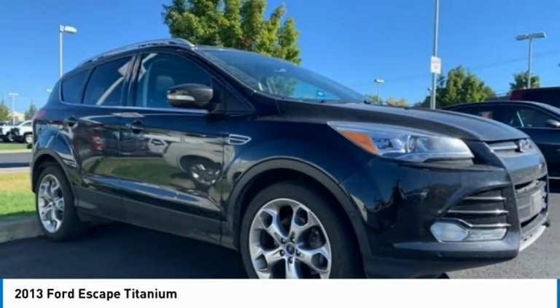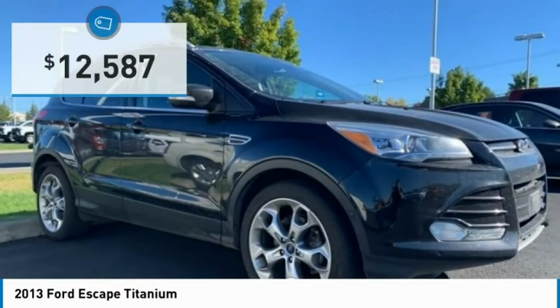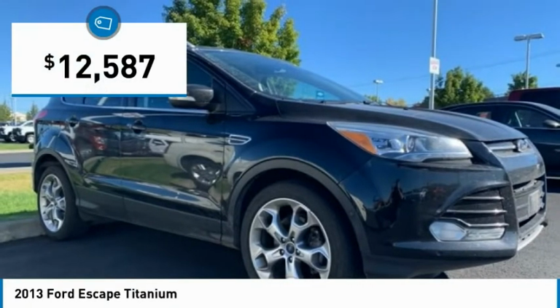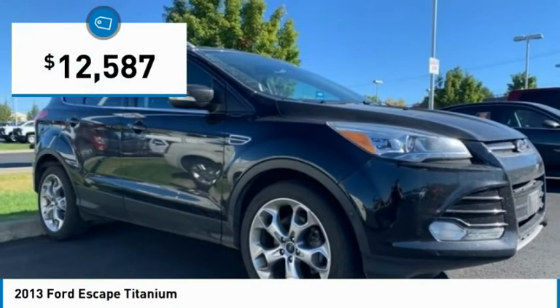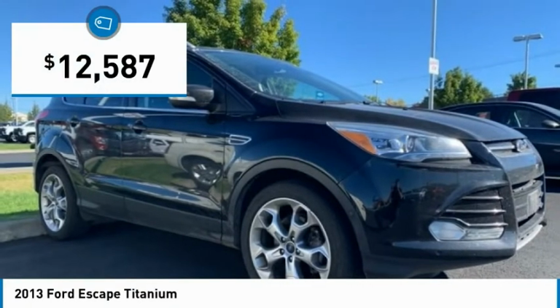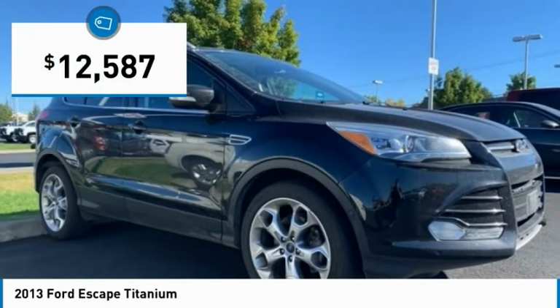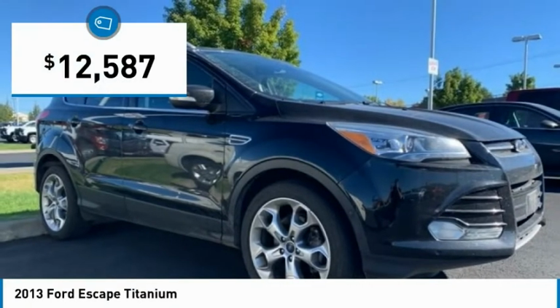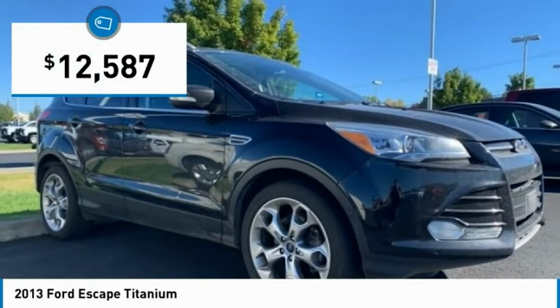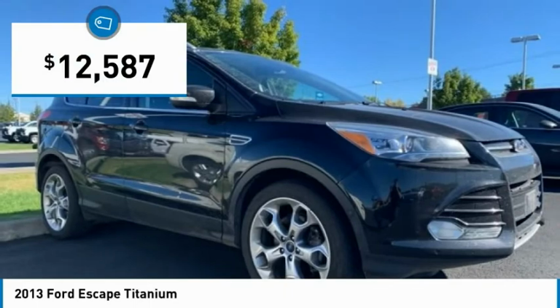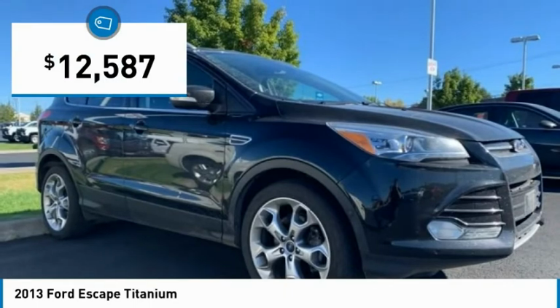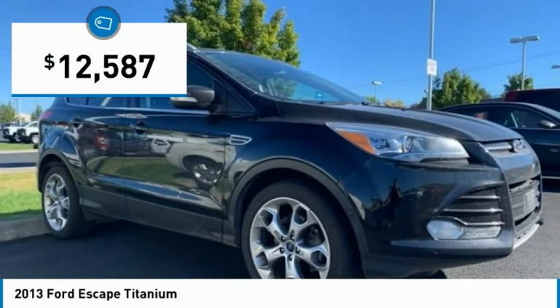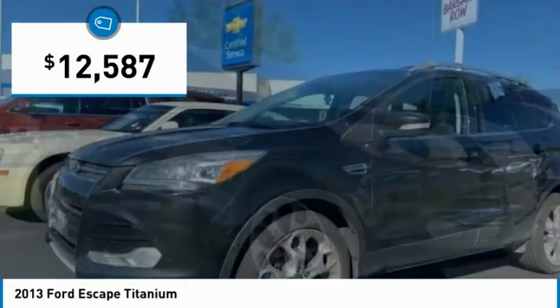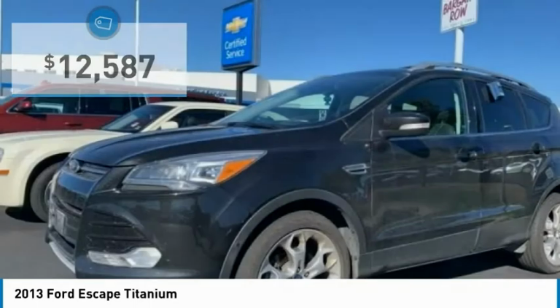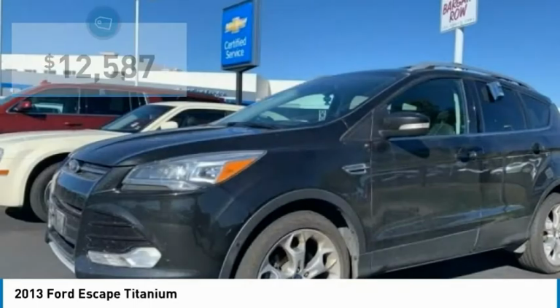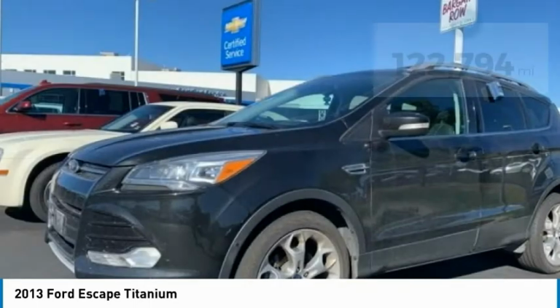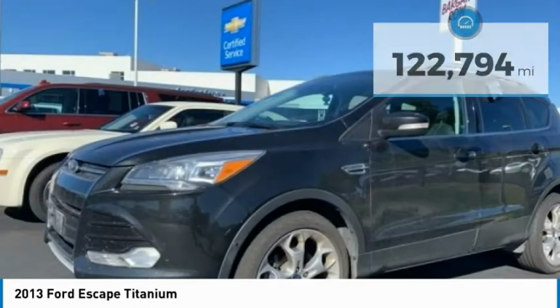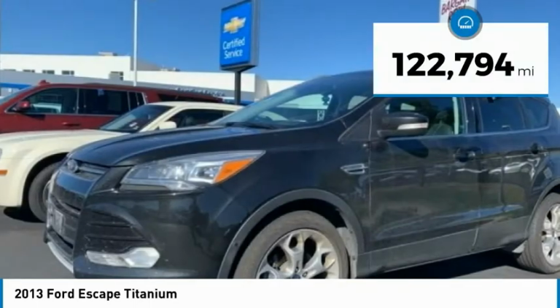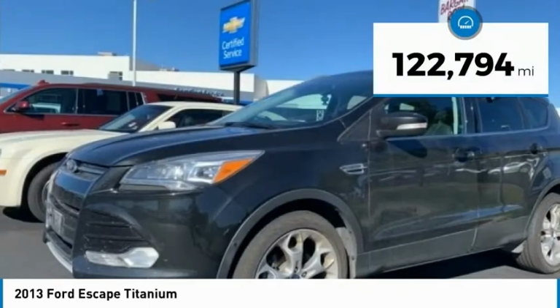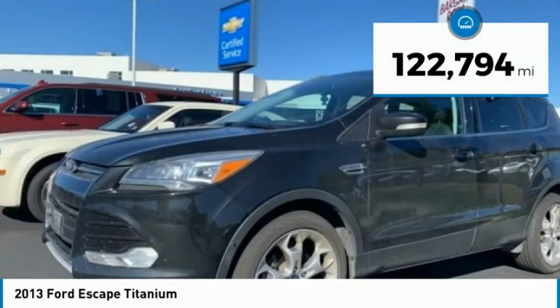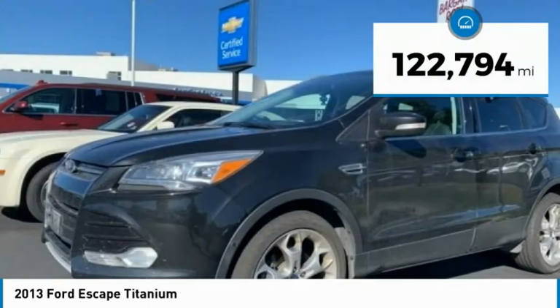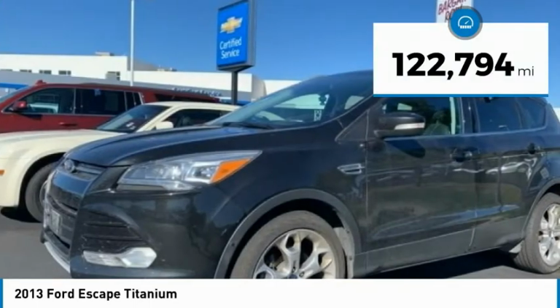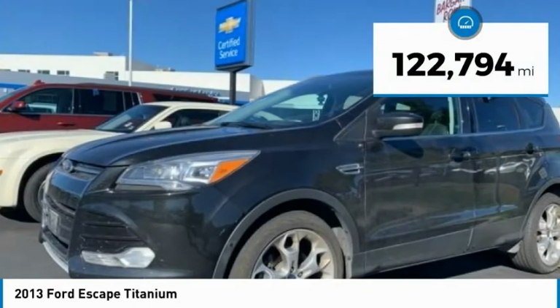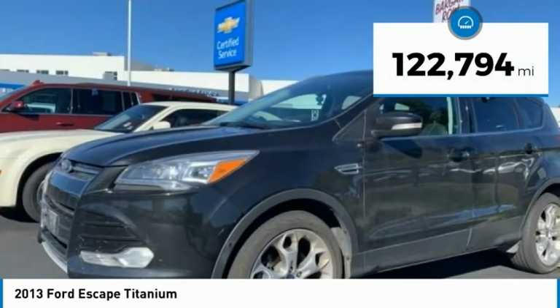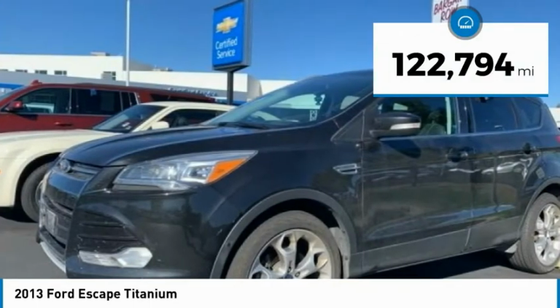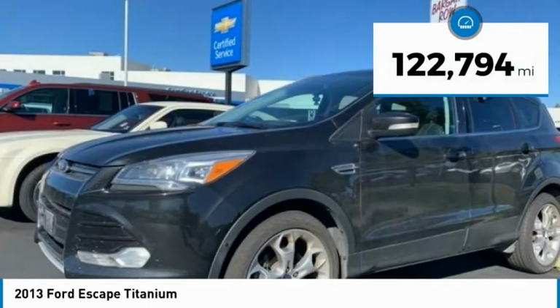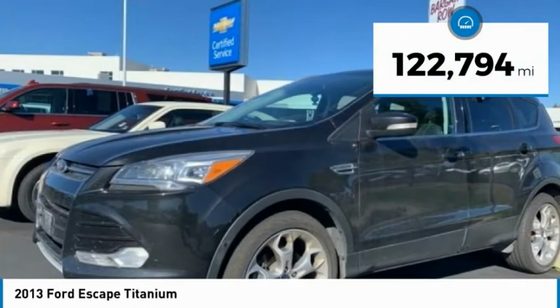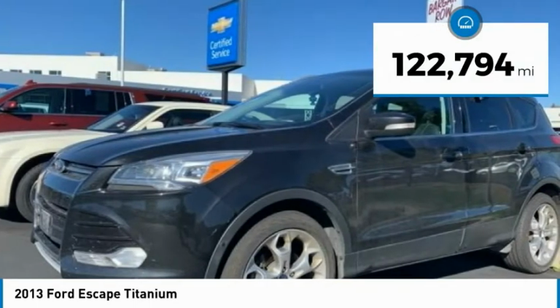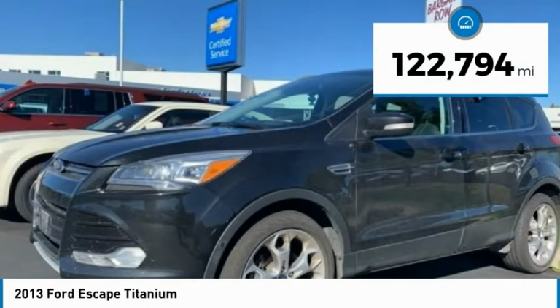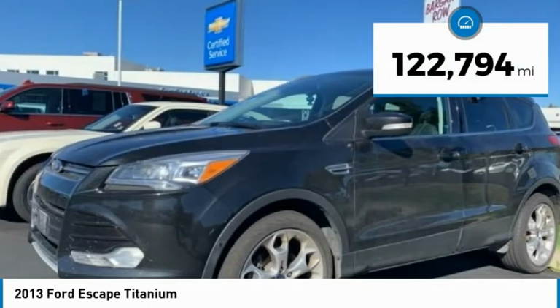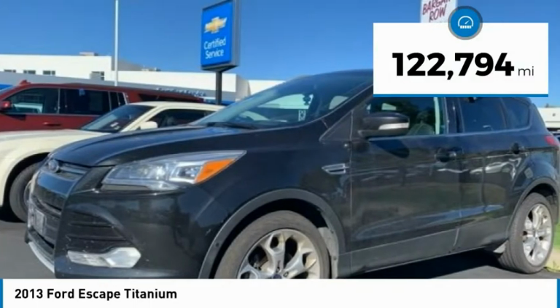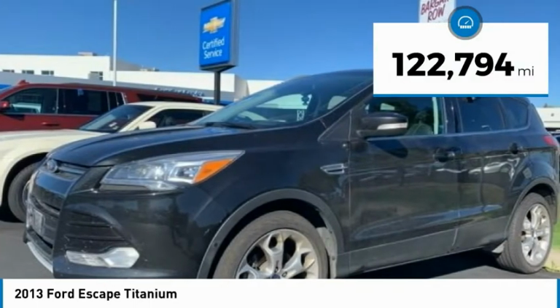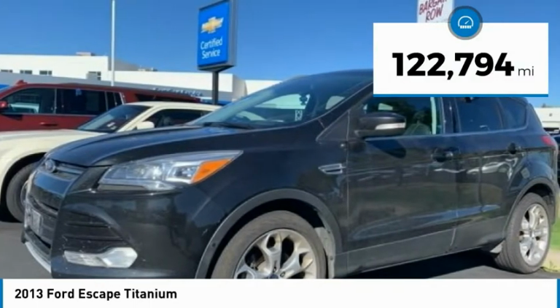It is priced below $15,000, and this vehicle has less than 125,000 miles.